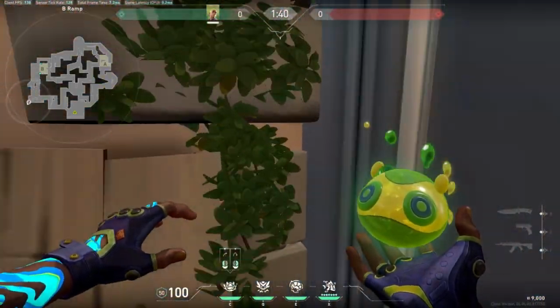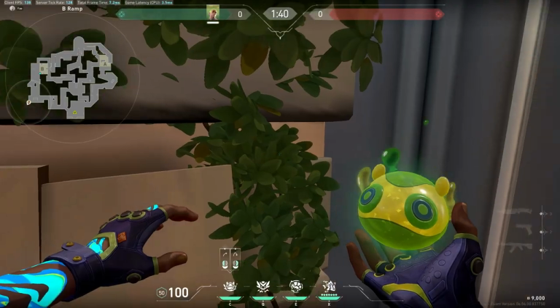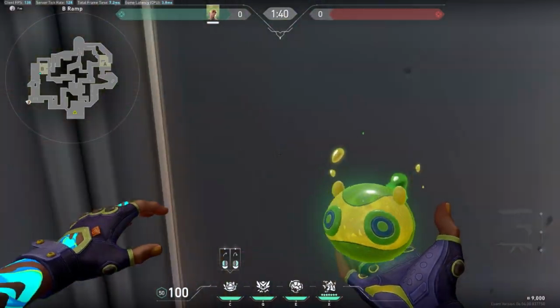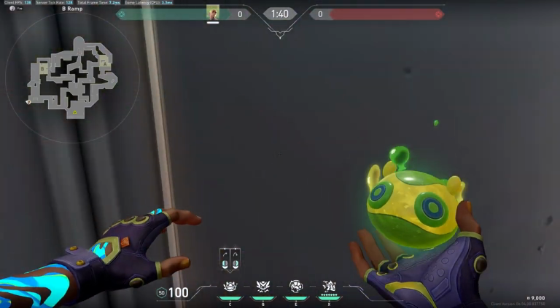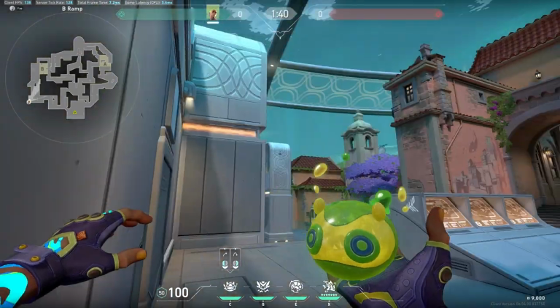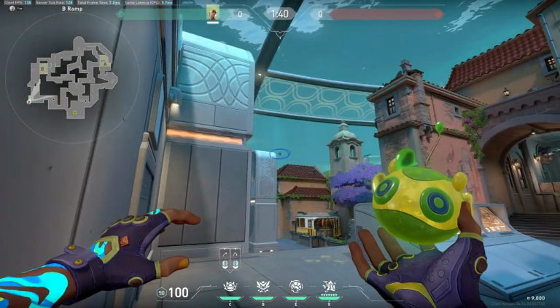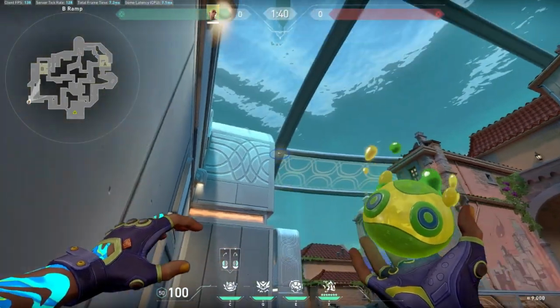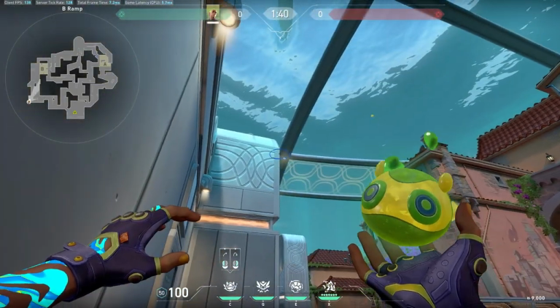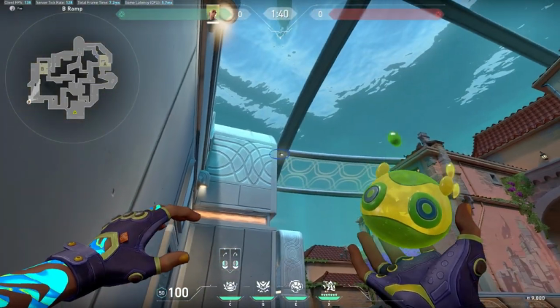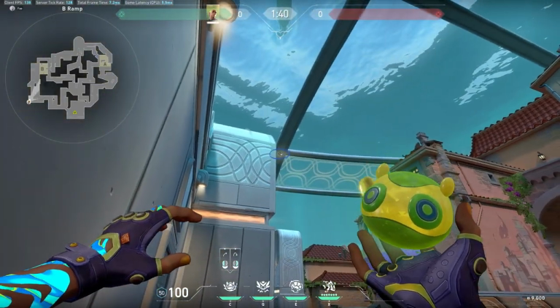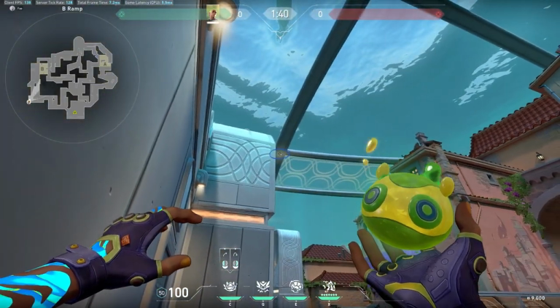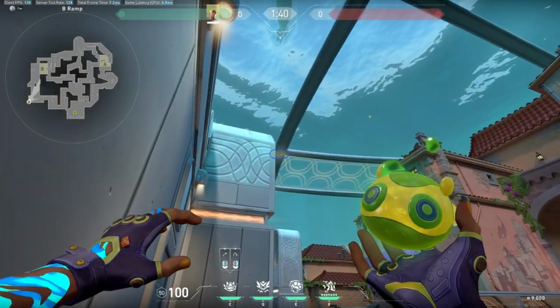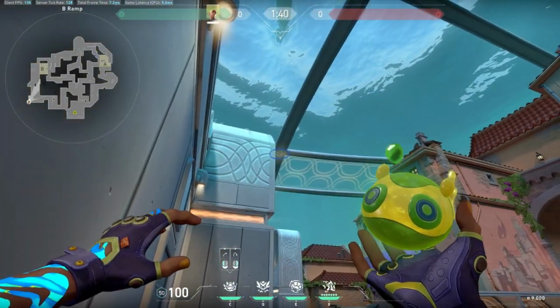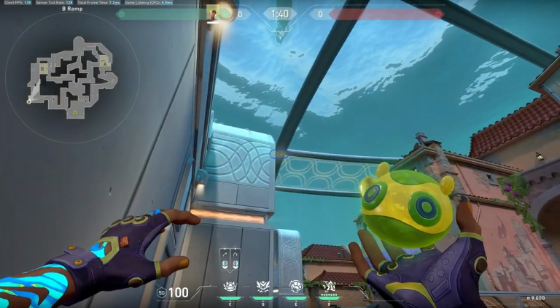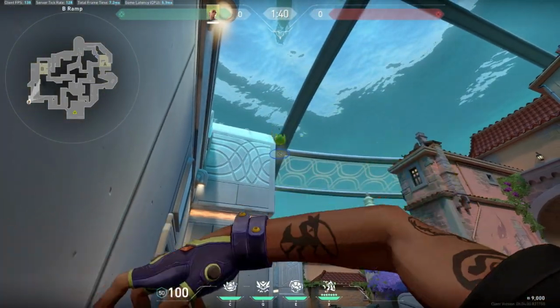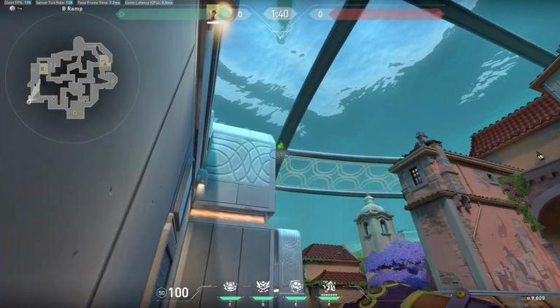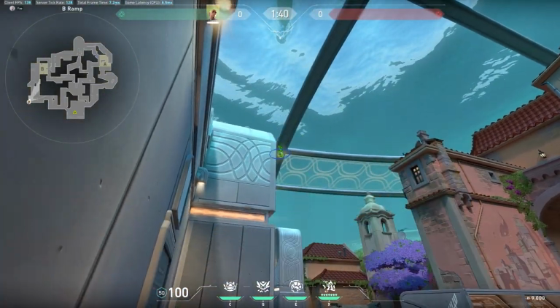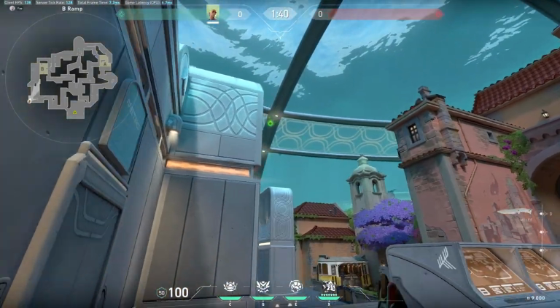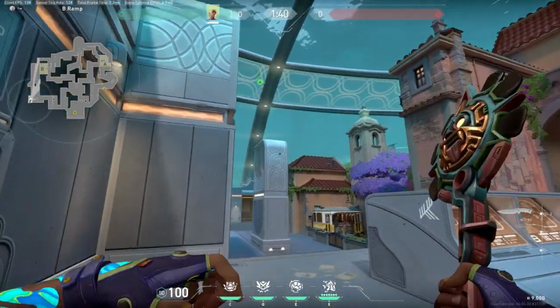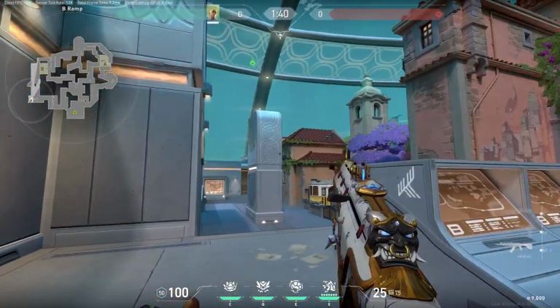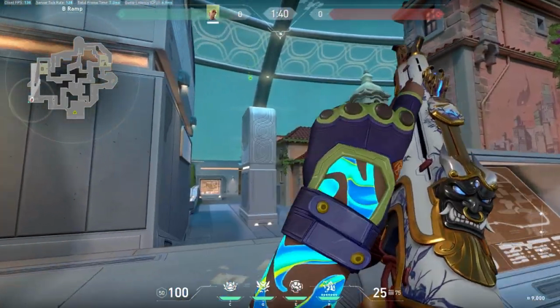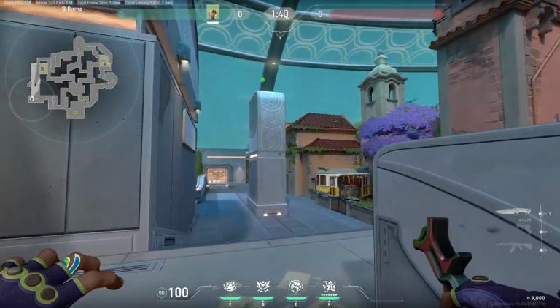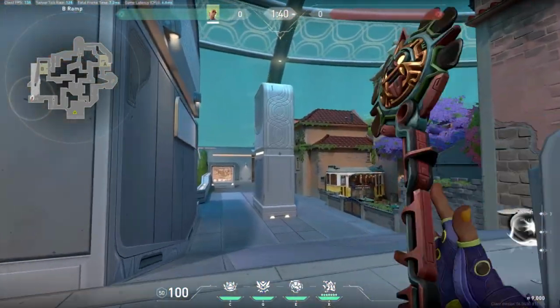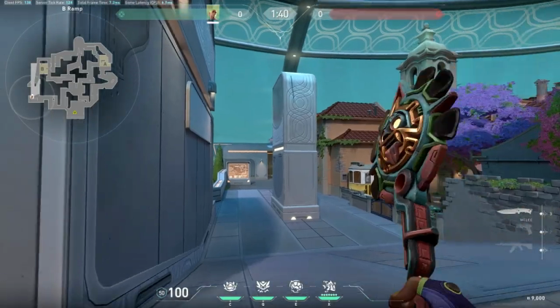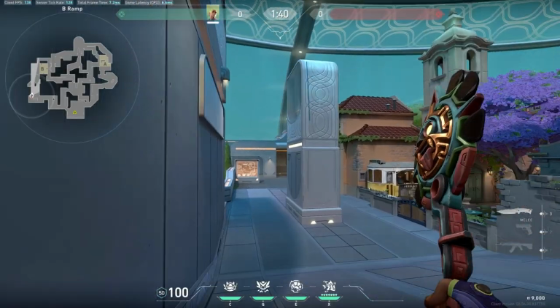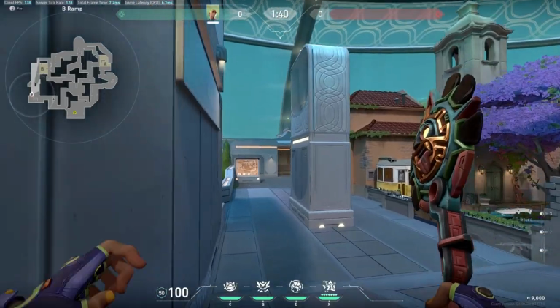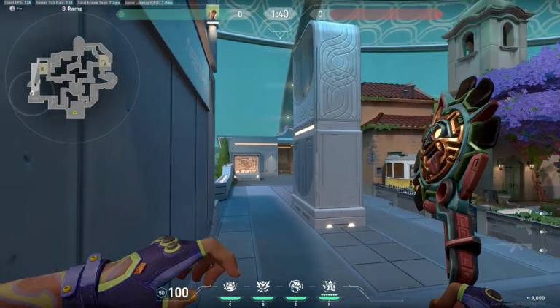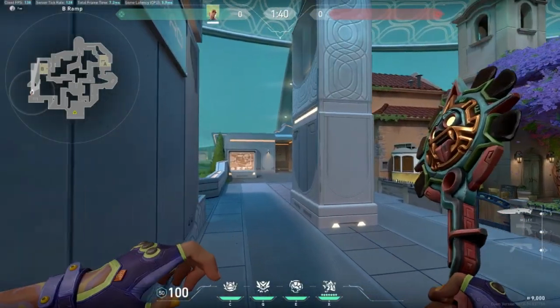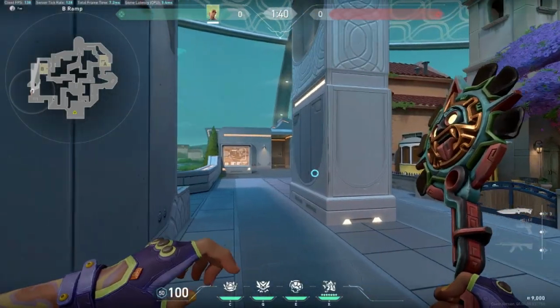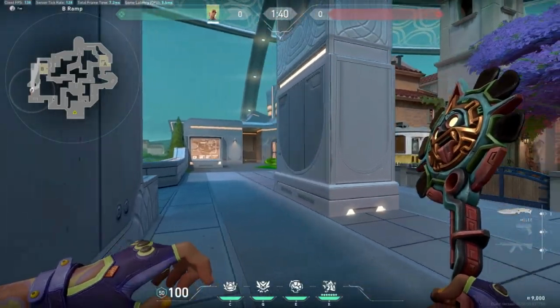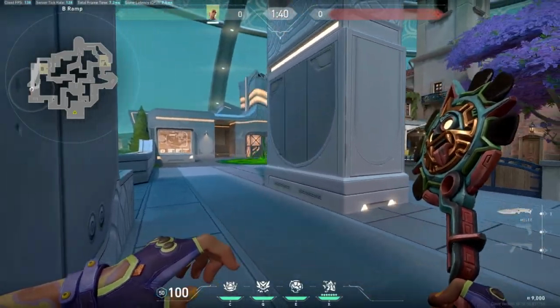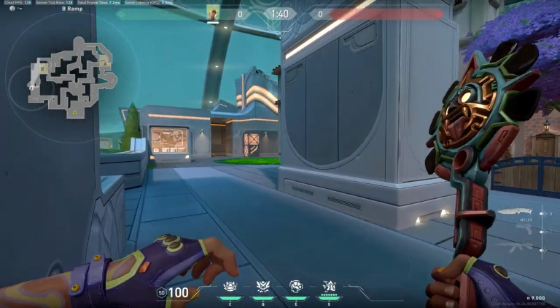Tuck into this corner. Look at that light. And it's going to land right here.